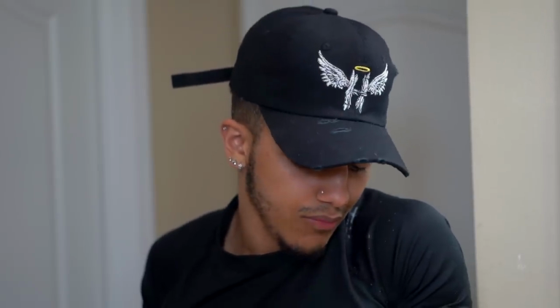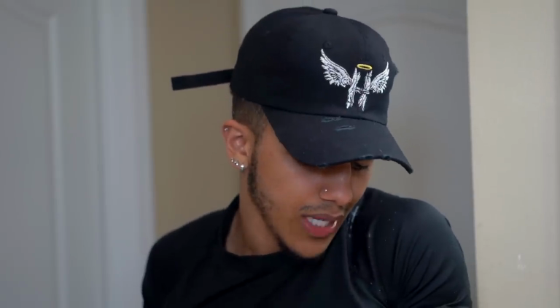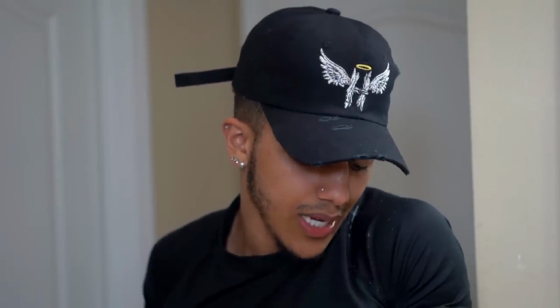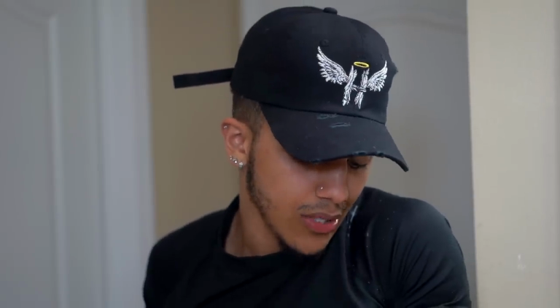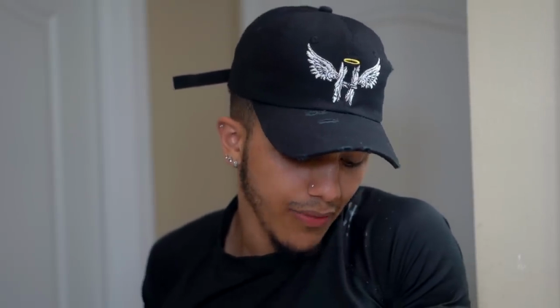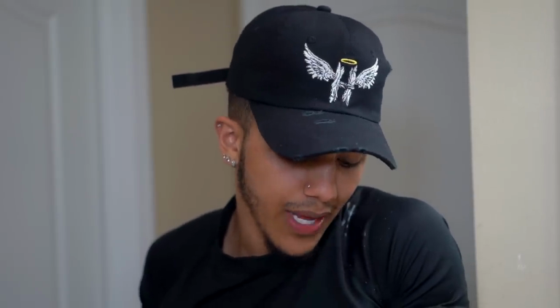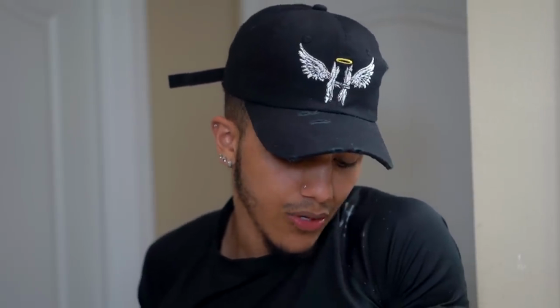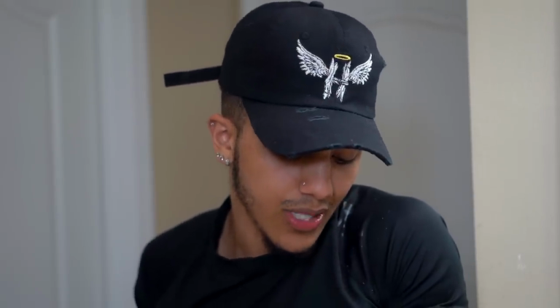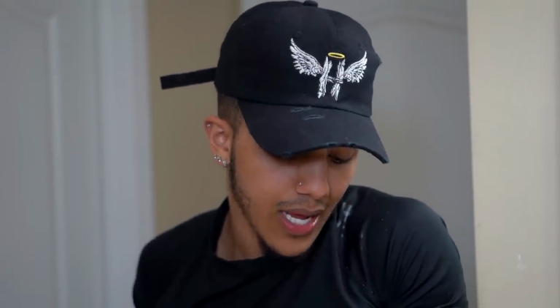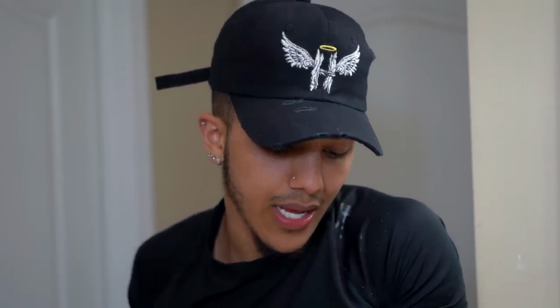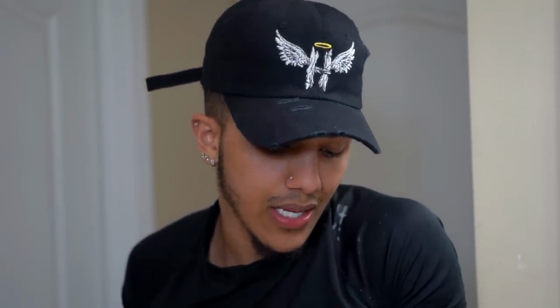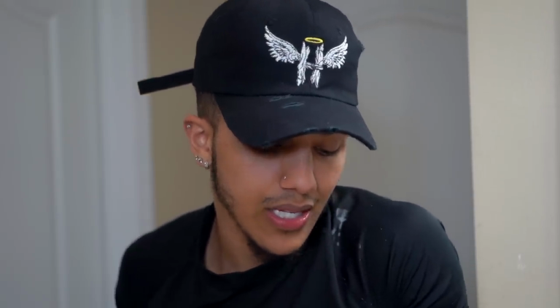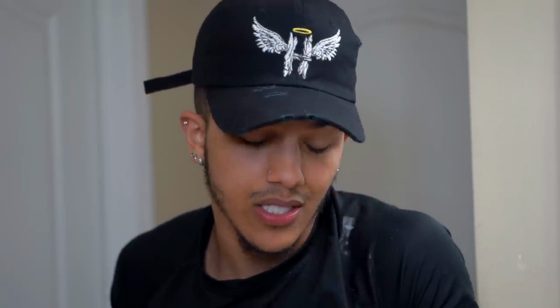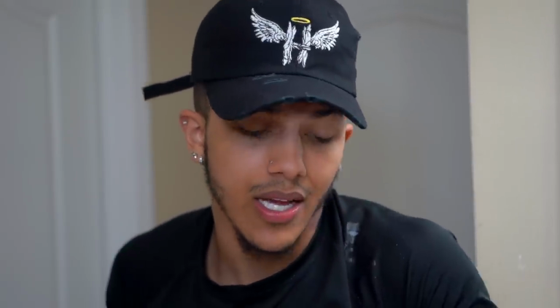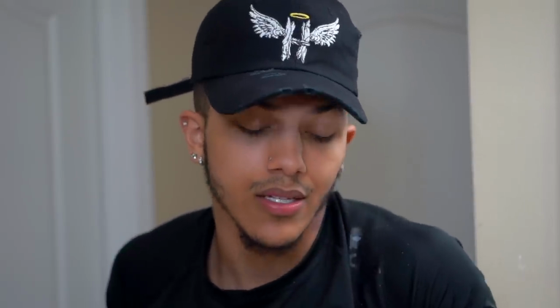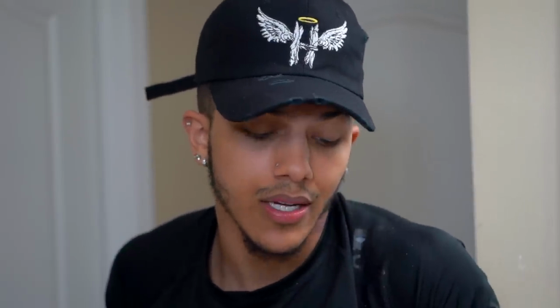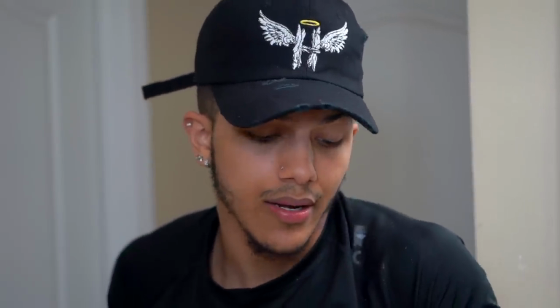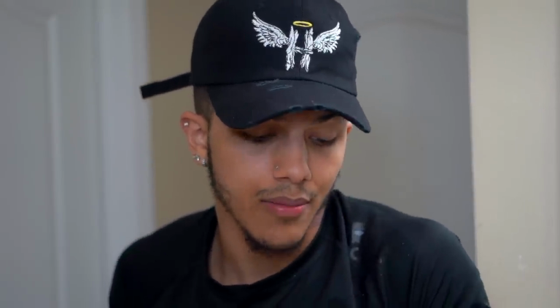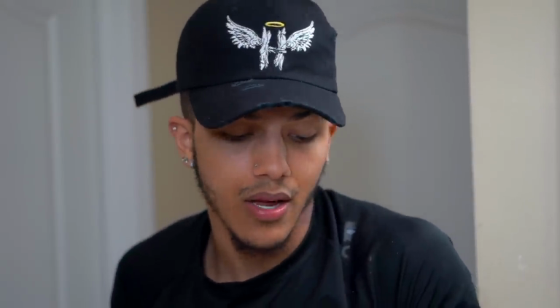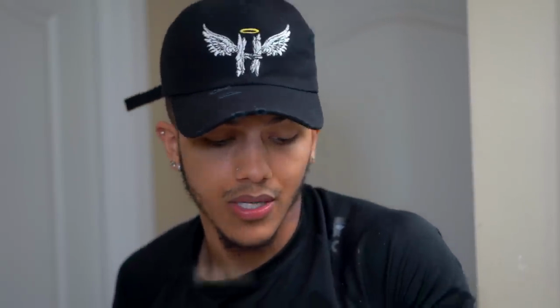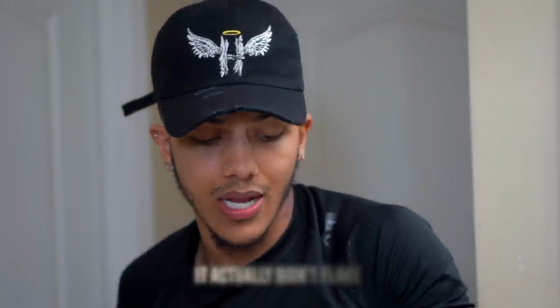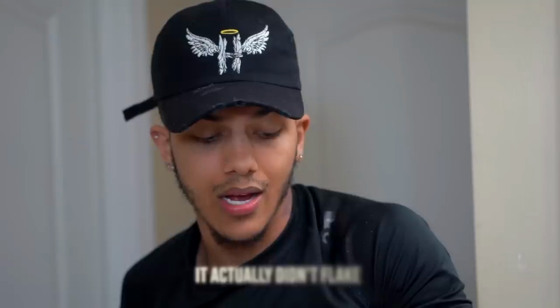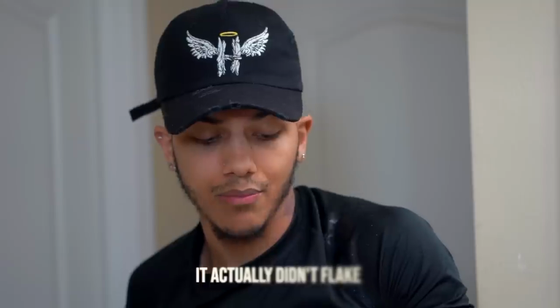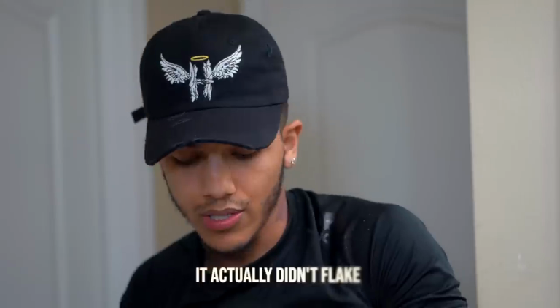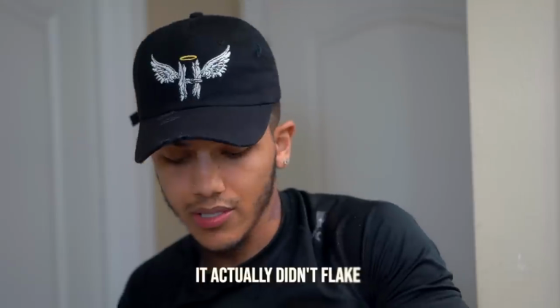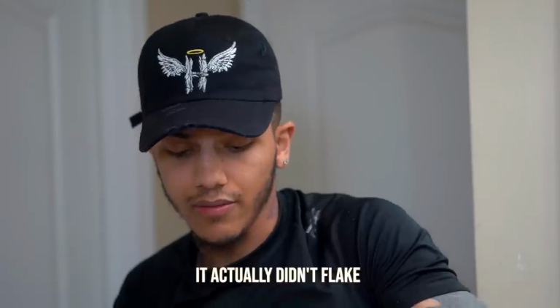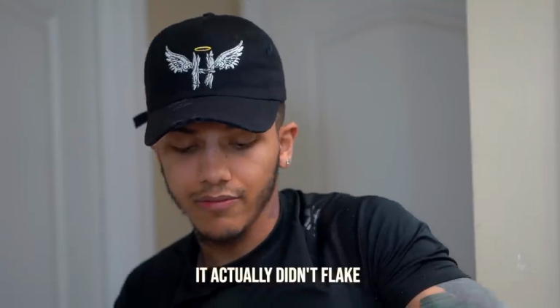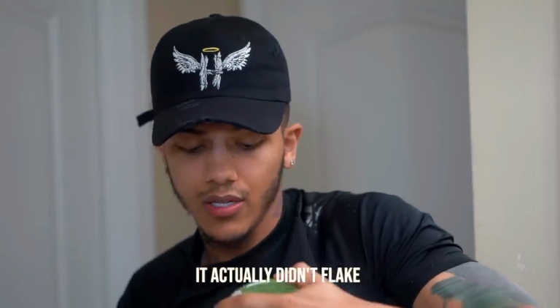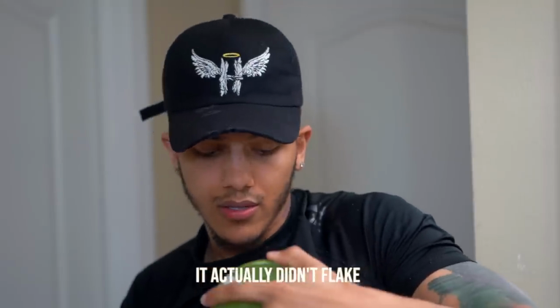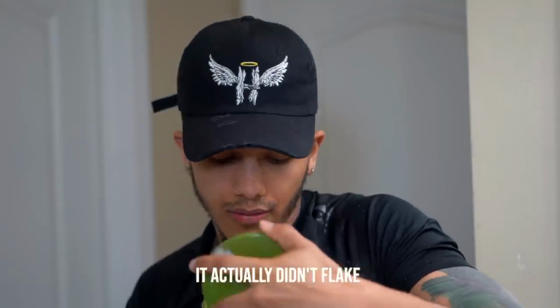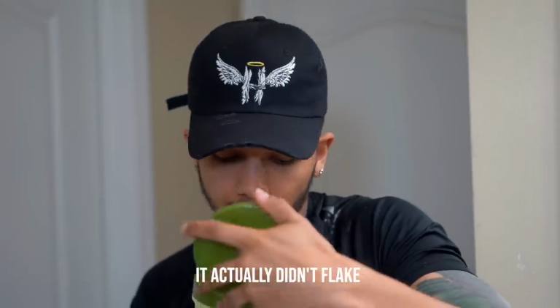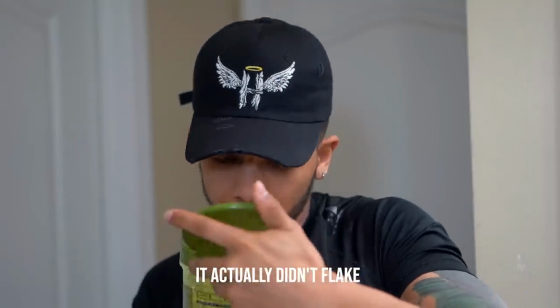It says no flake, no tack, anti-itch — that is a goddamn lie, because I know this stuff flakes. But this stuff smells good though — oh, that smells really good!